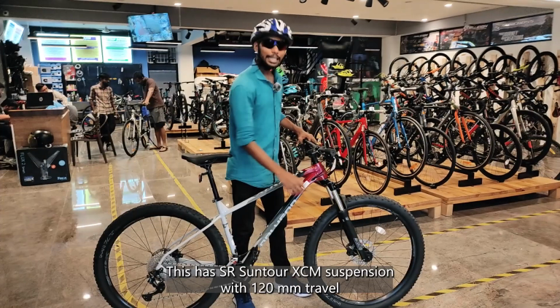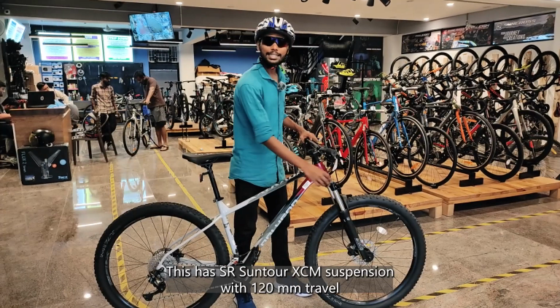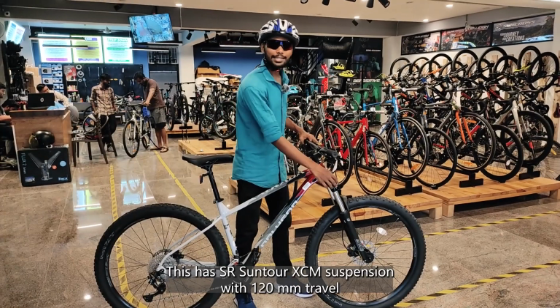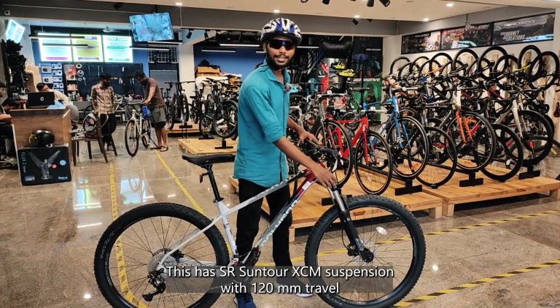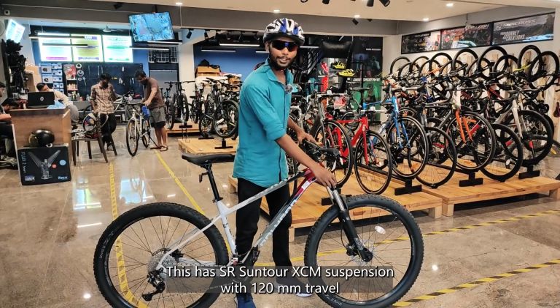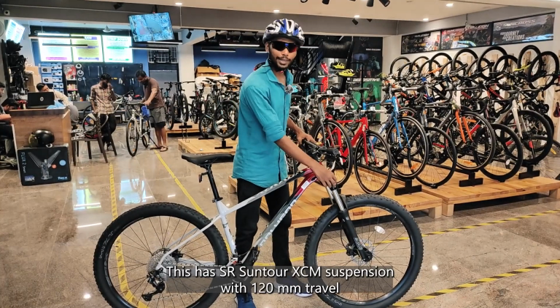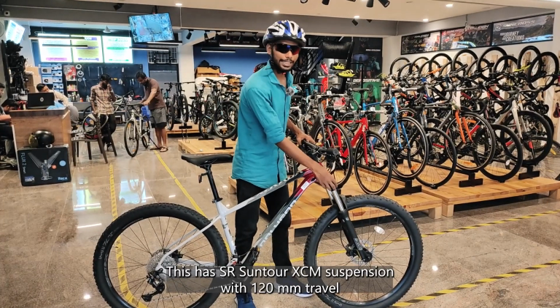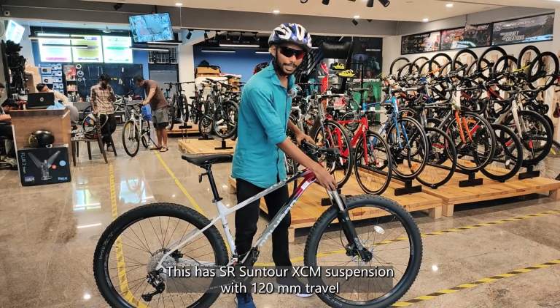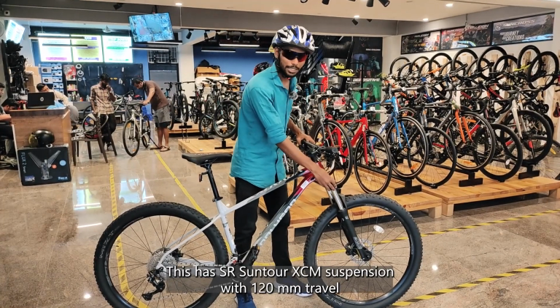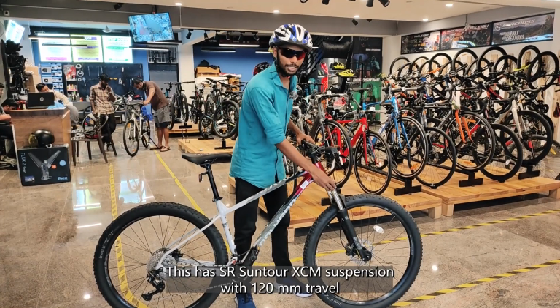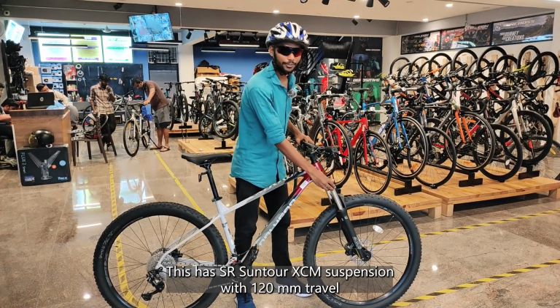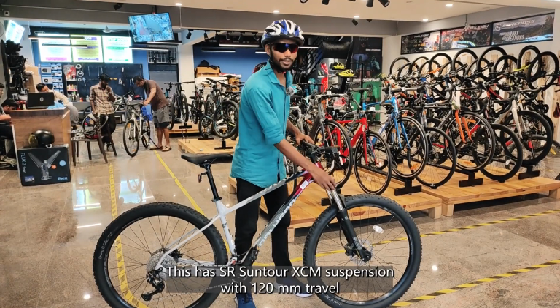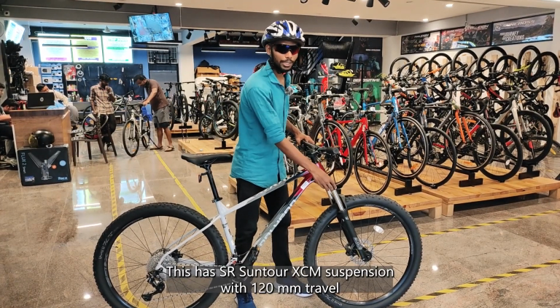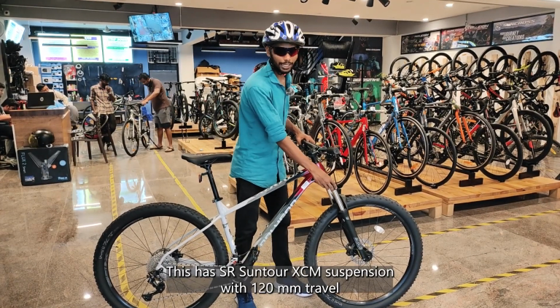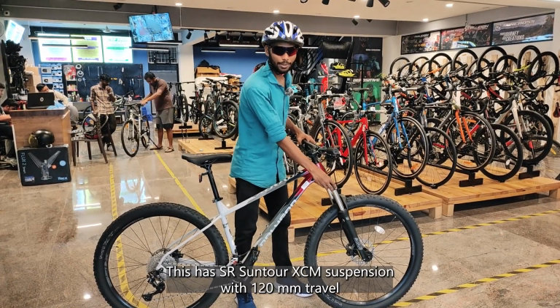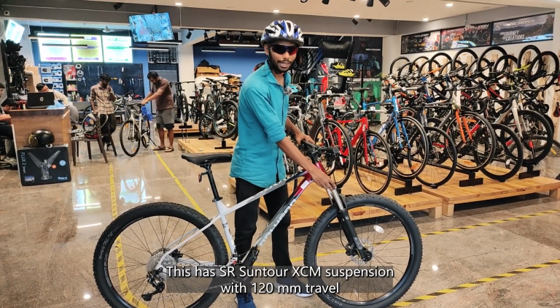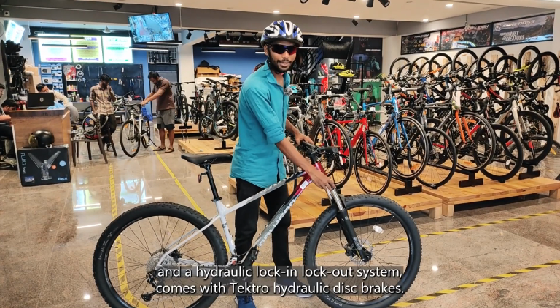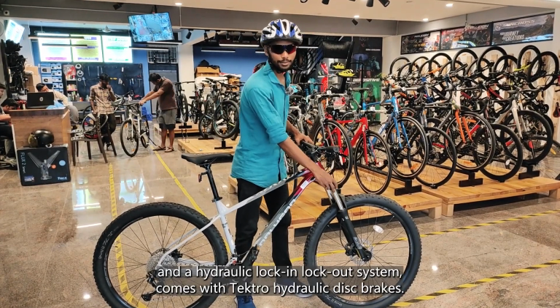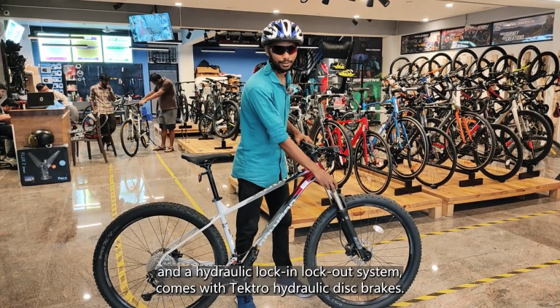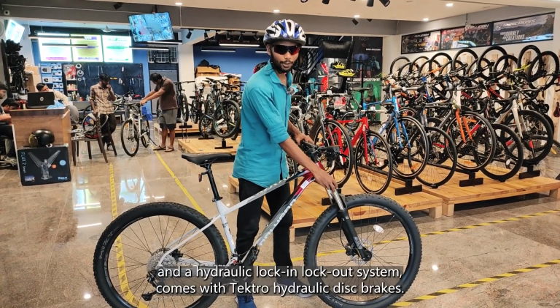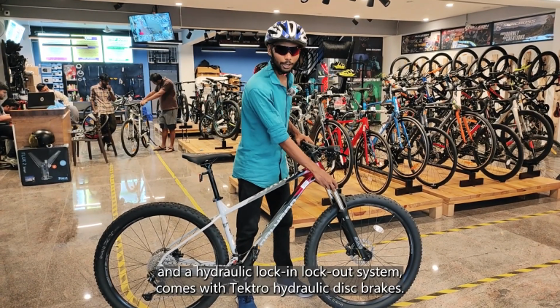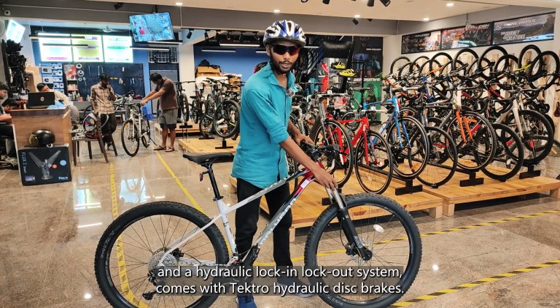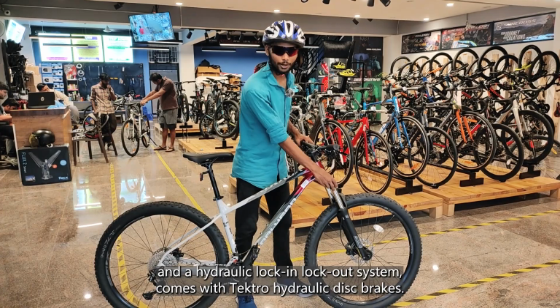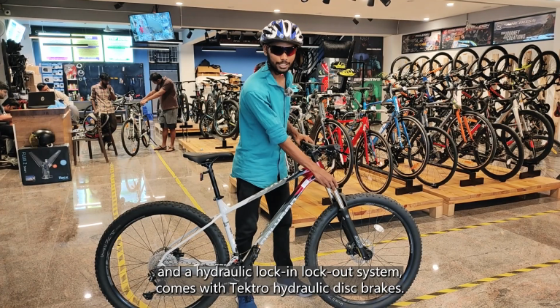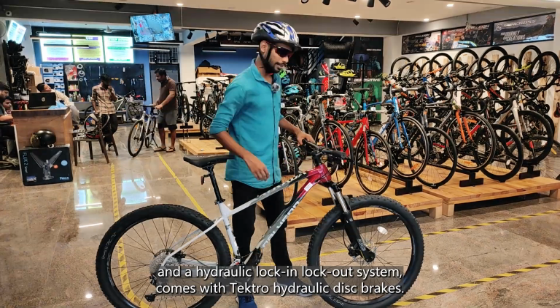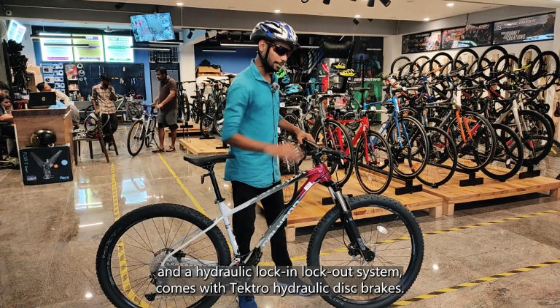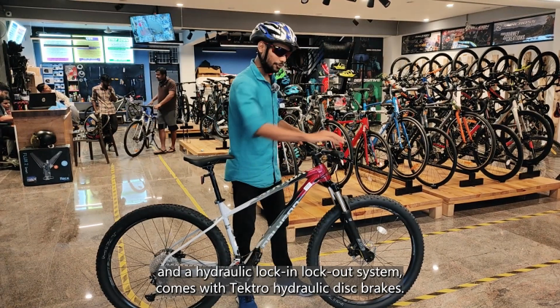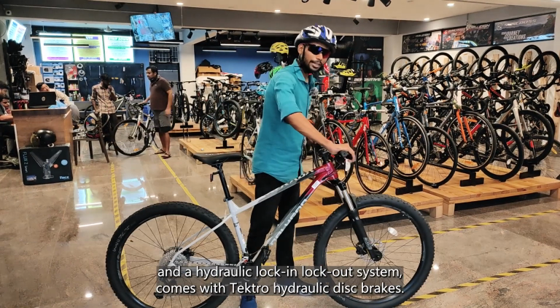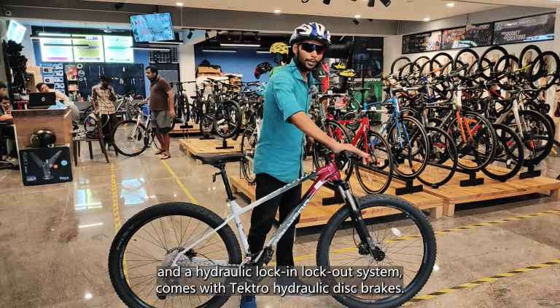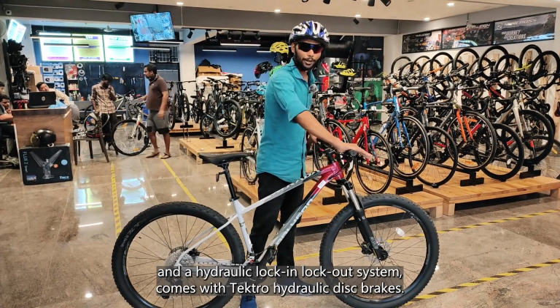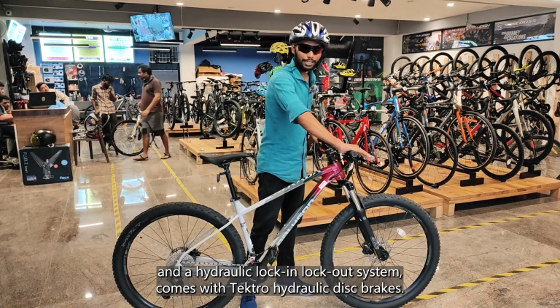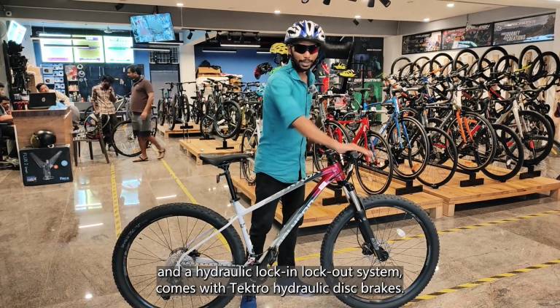This has an SR Suntour XCM suspension with 120mm travel and a hydraulic lock-in lock-out system. It also comes with hydraulic disc brakes.